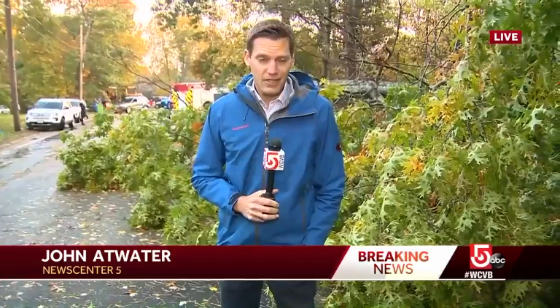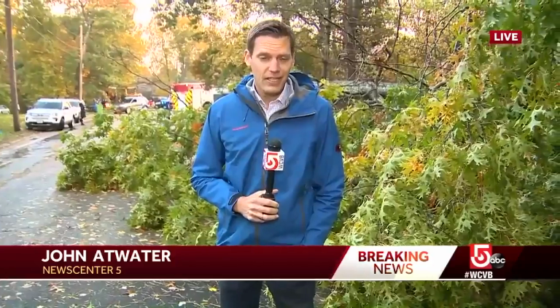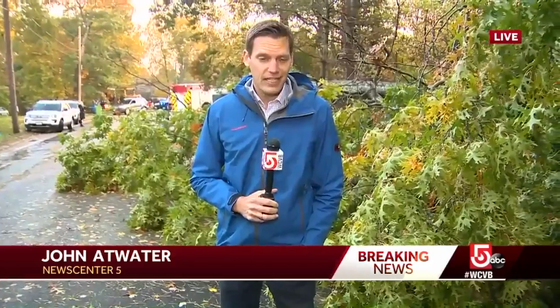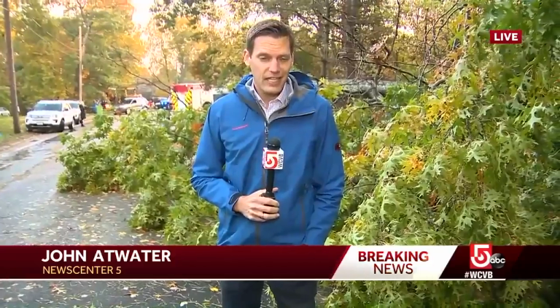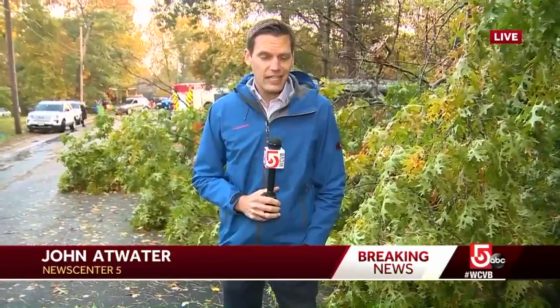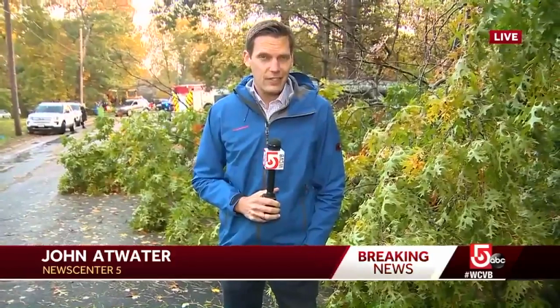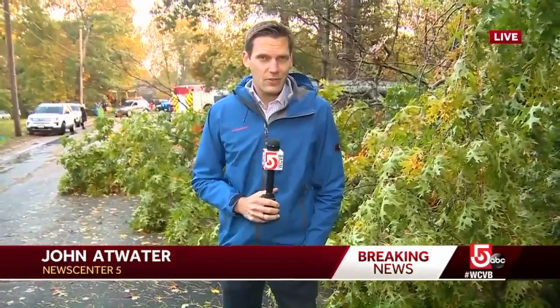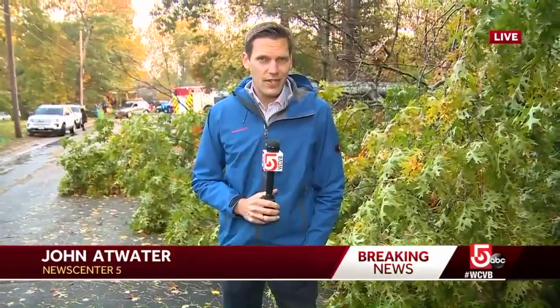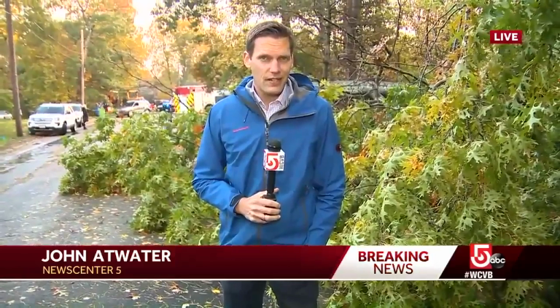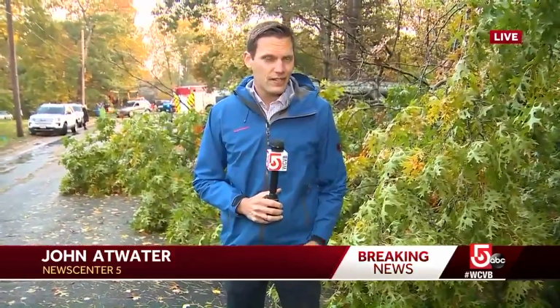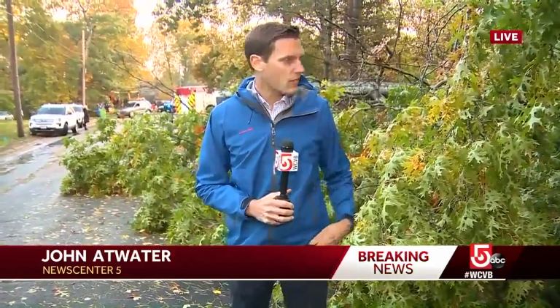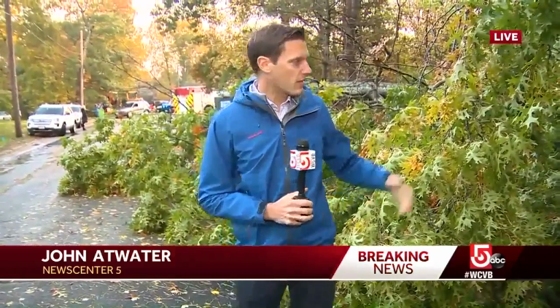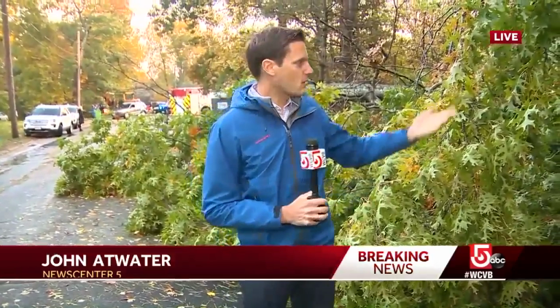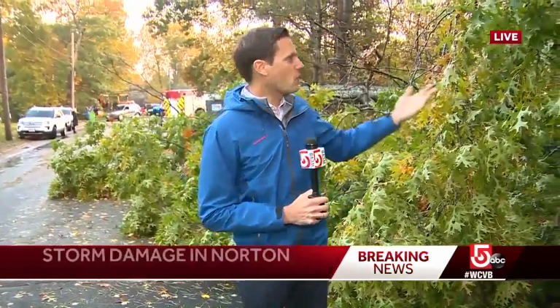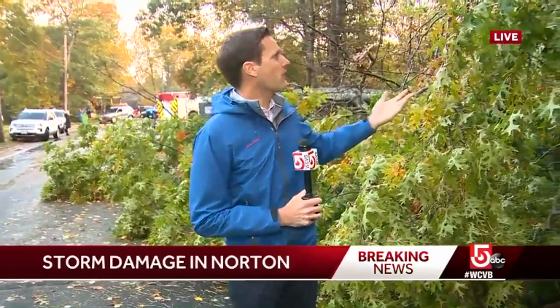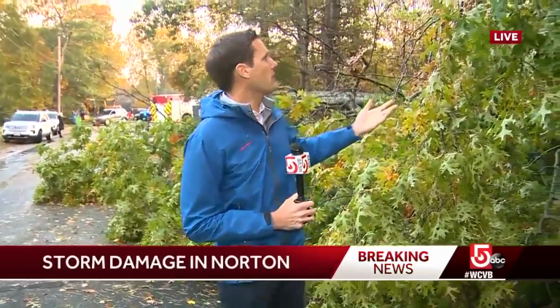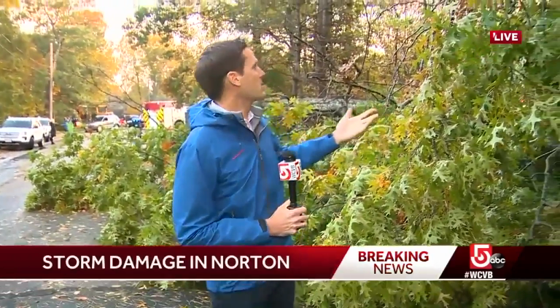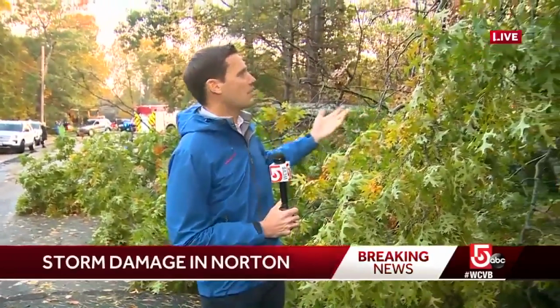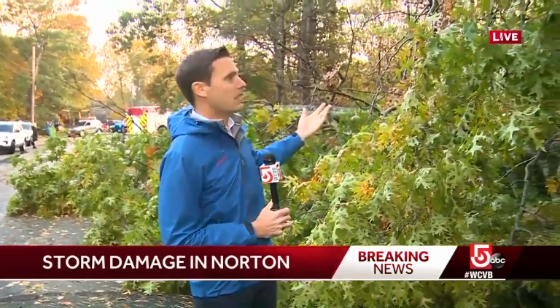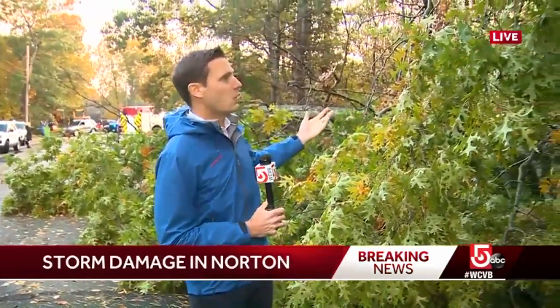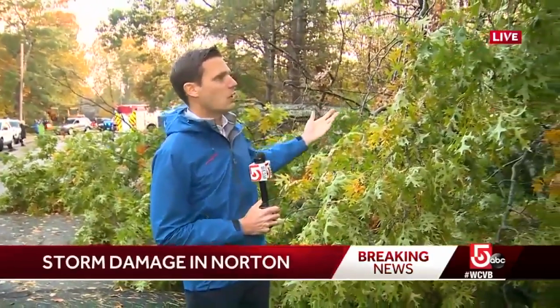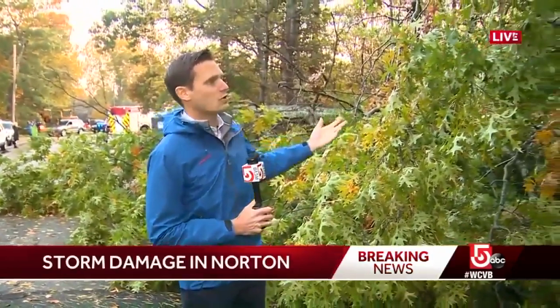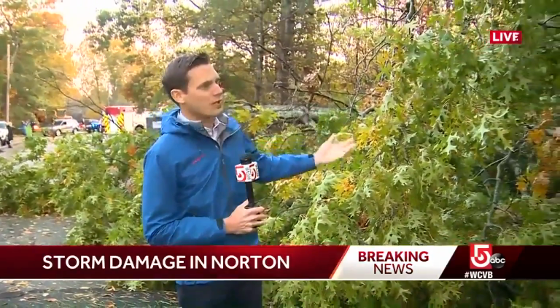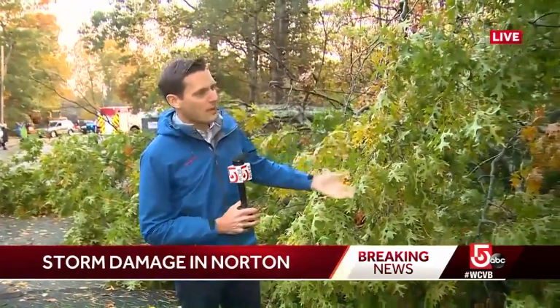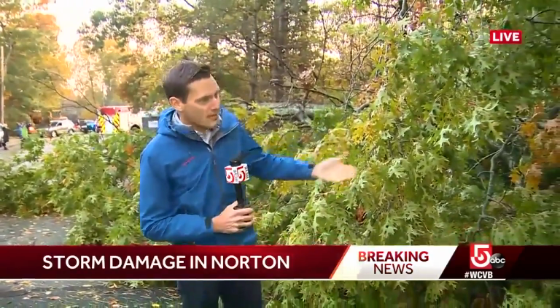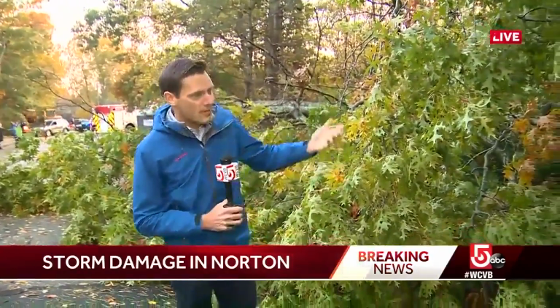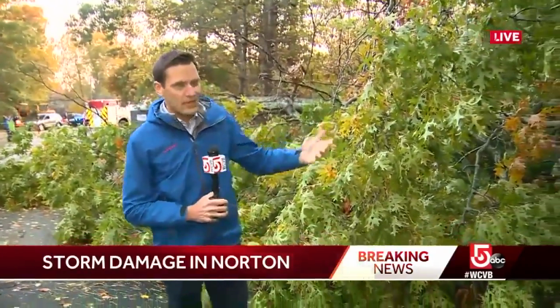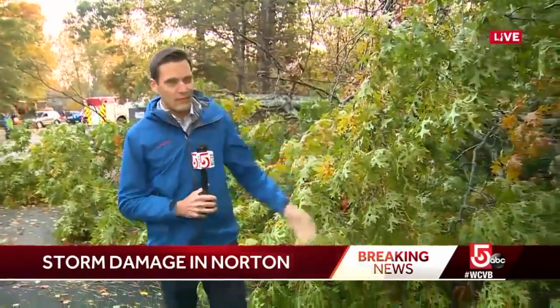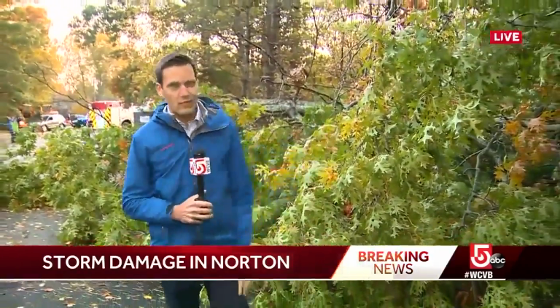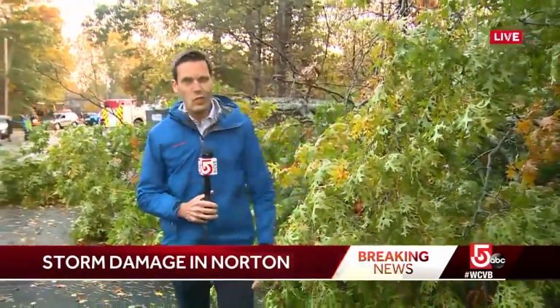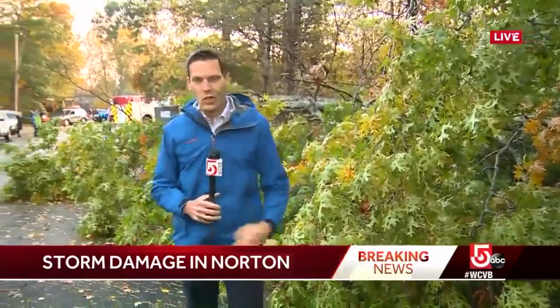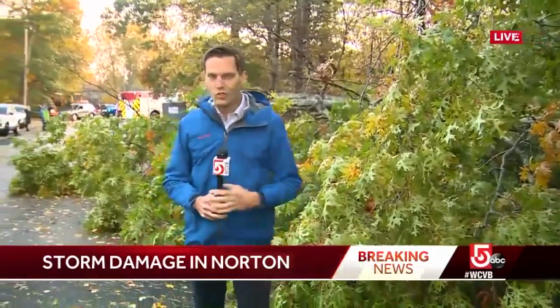Emily, there are a lot of trees down in this area. This is one of them — a big old oak tree, maybe 60 feet tall.